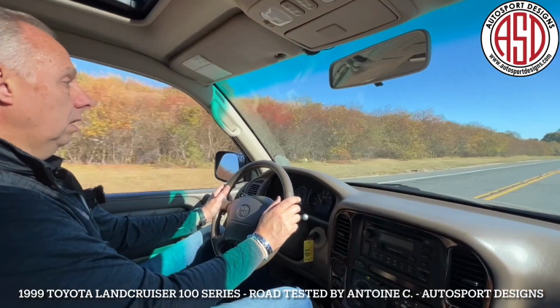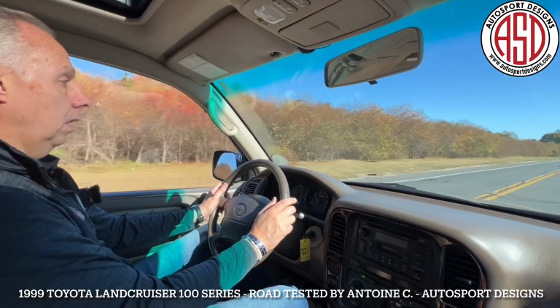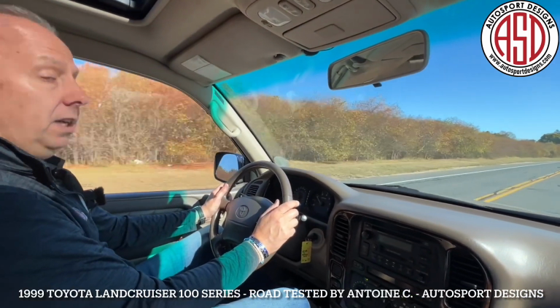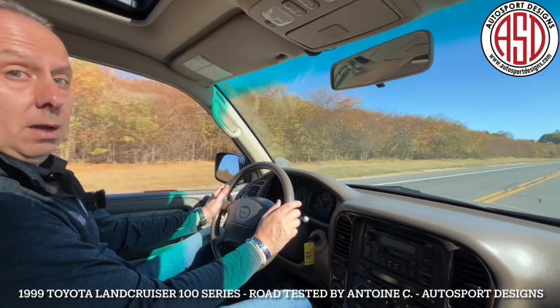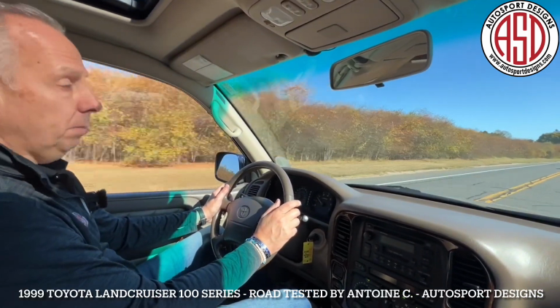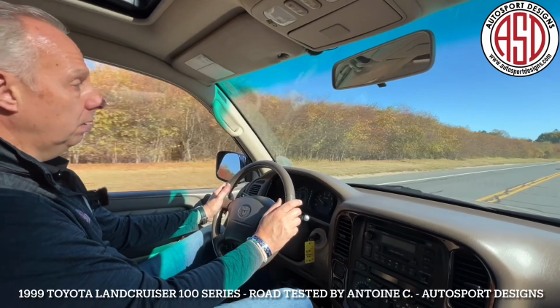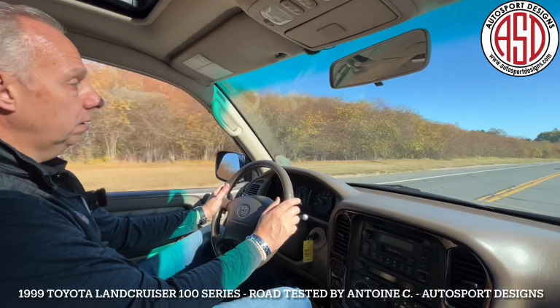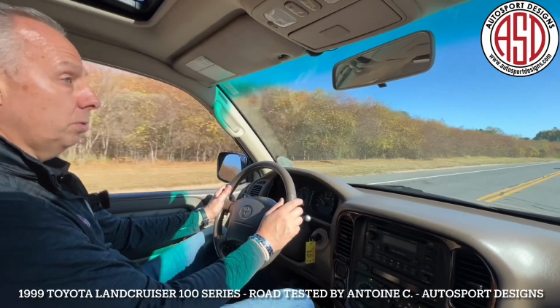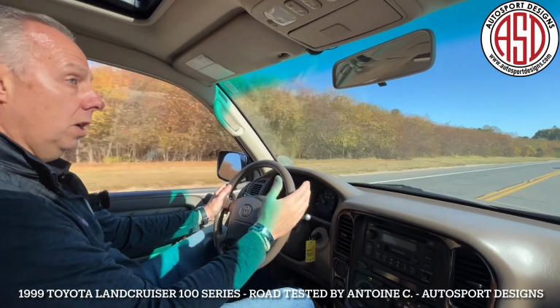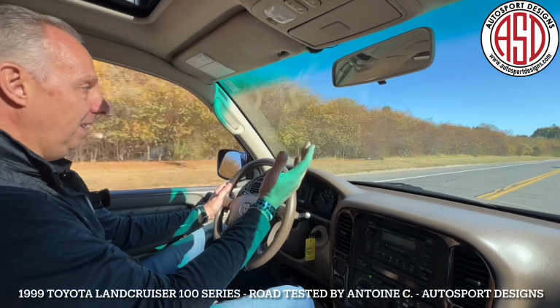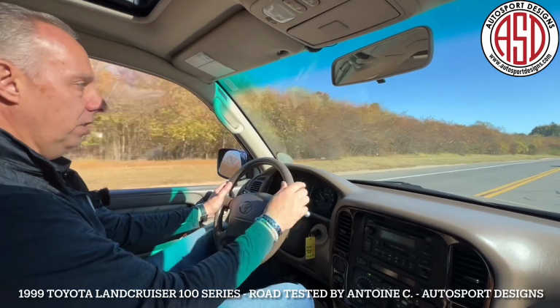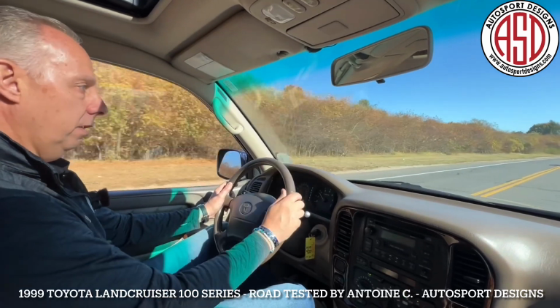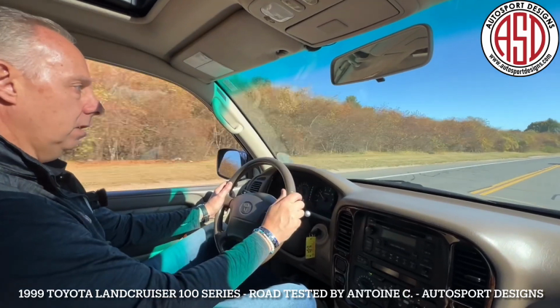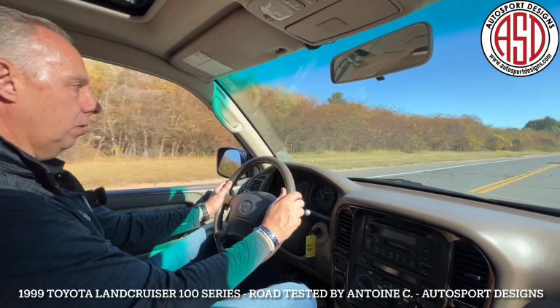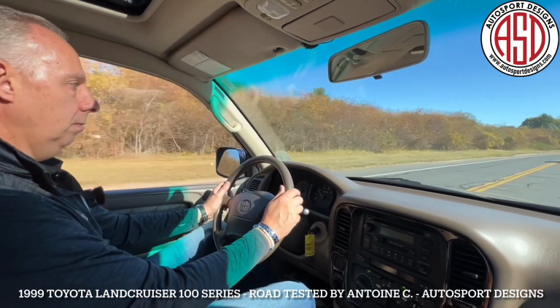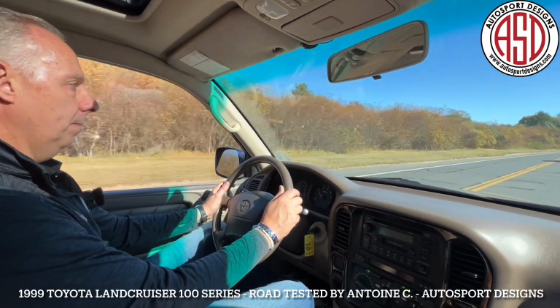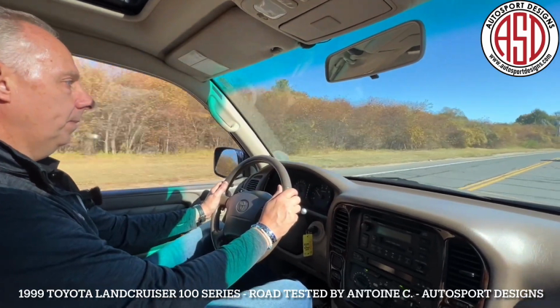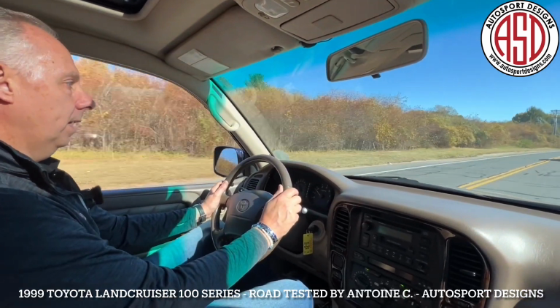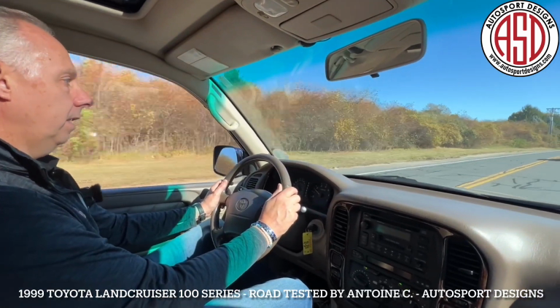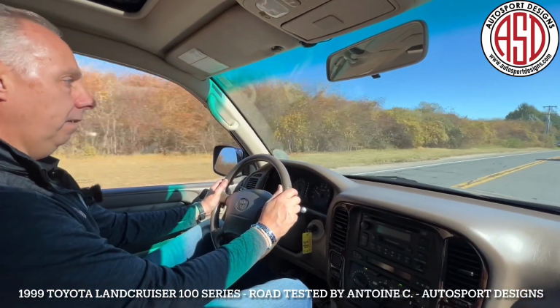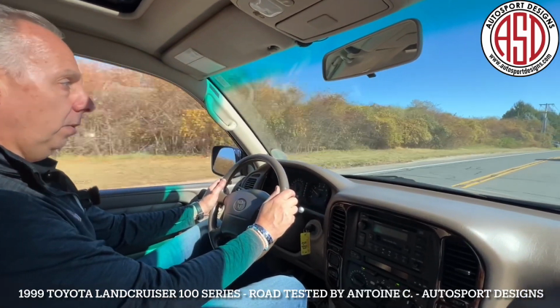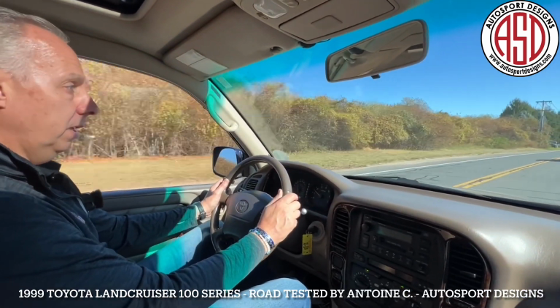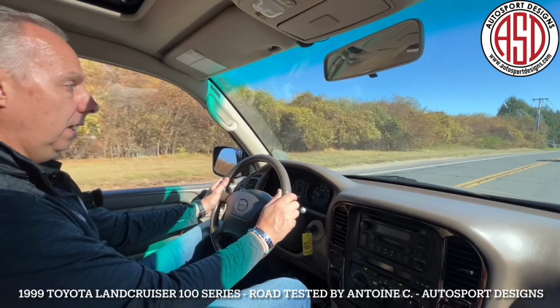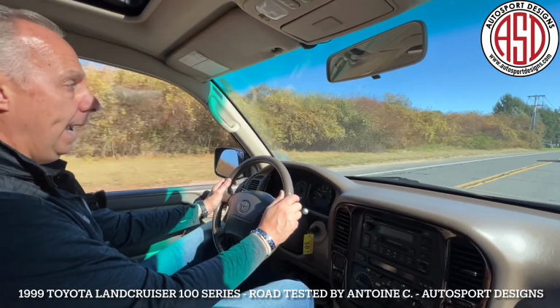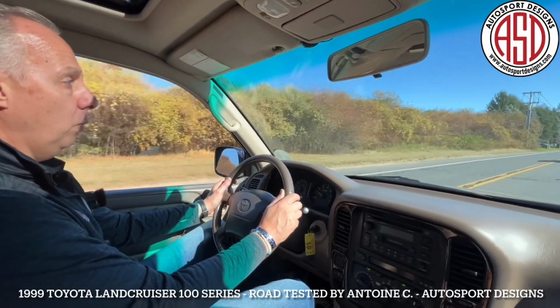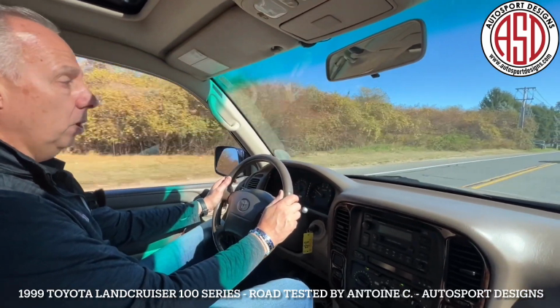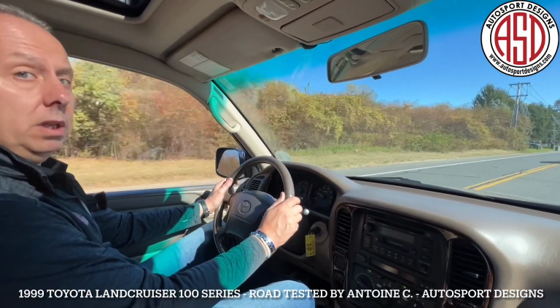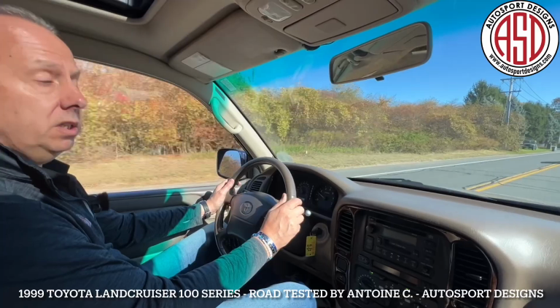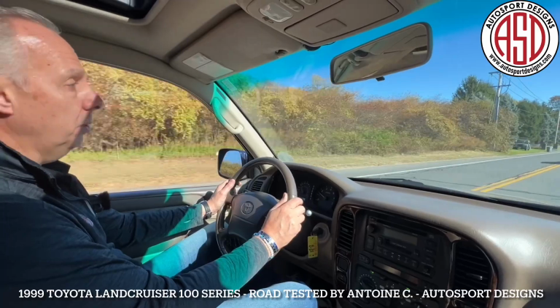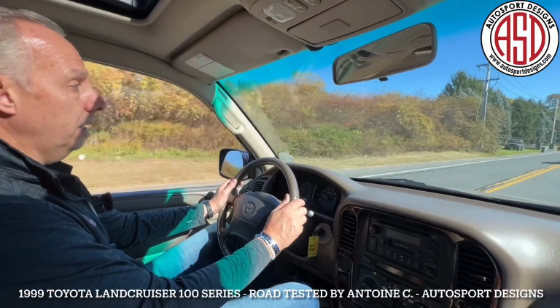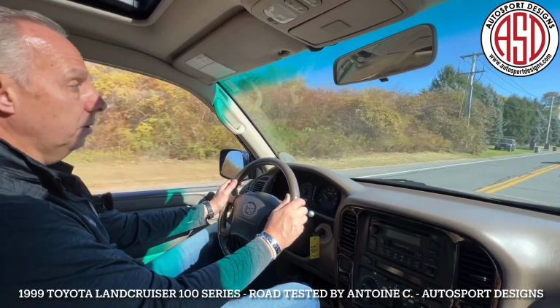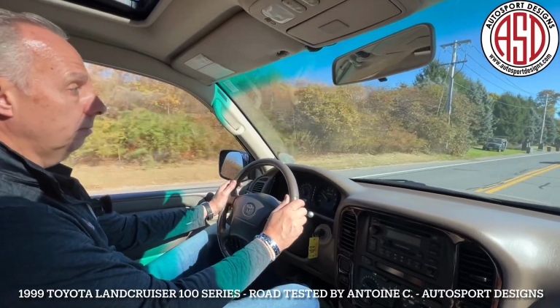Like and comment below. Subscribe if you're not already subscribed. Thank you for watching, and we will see you on the next one.